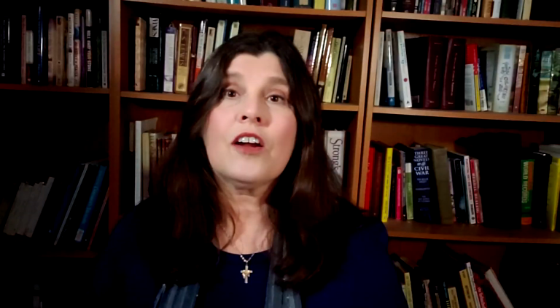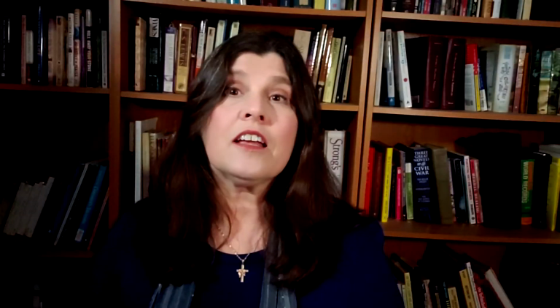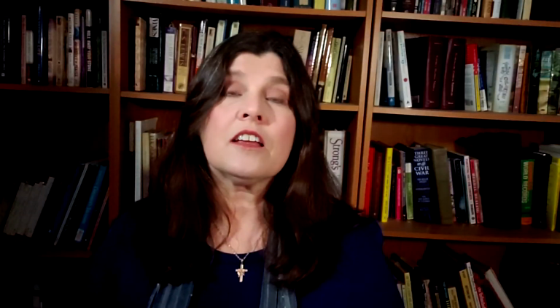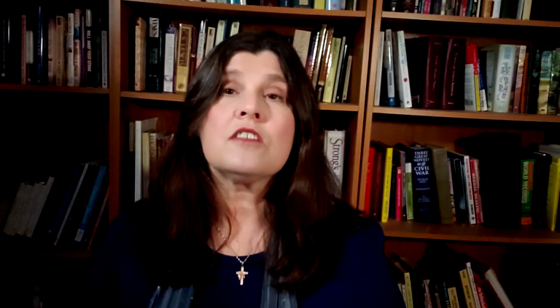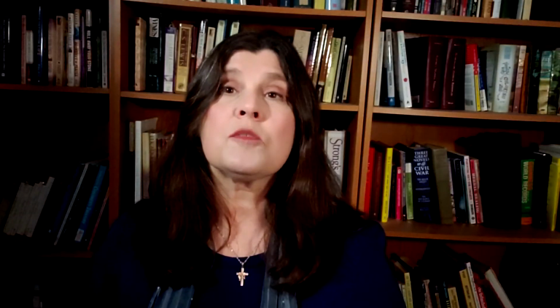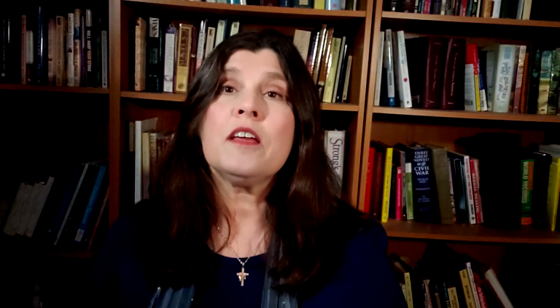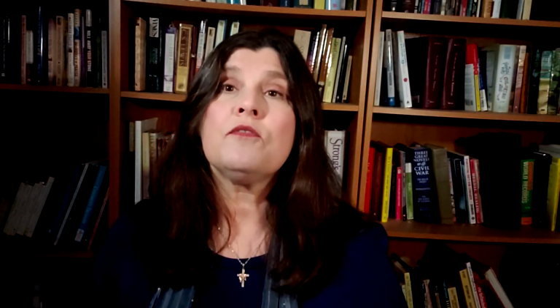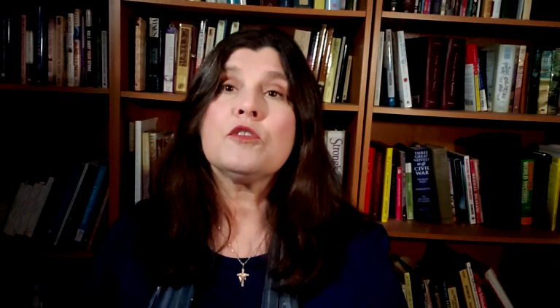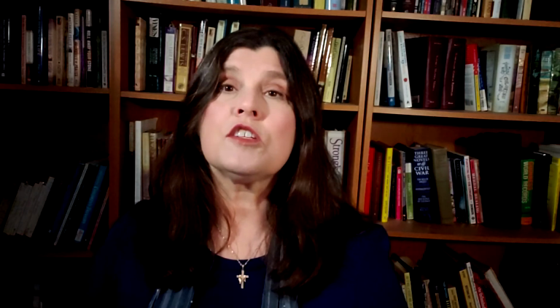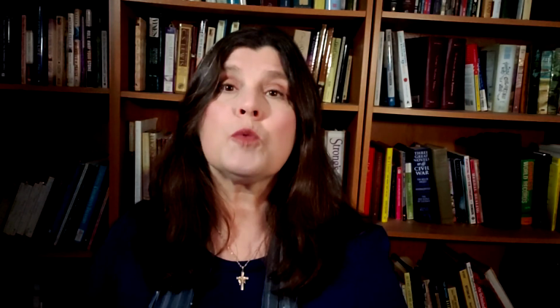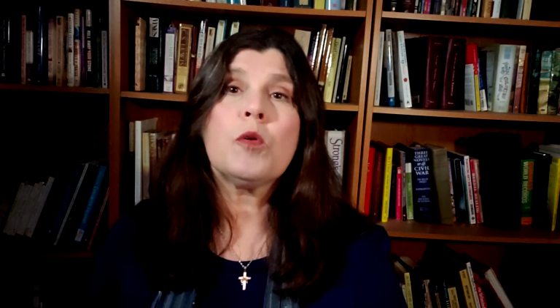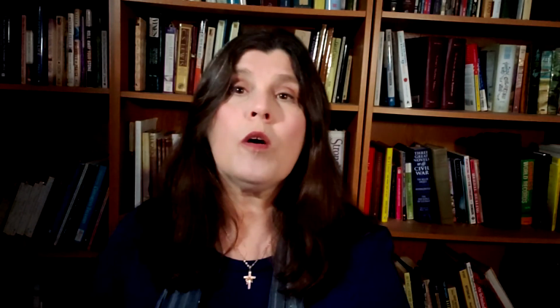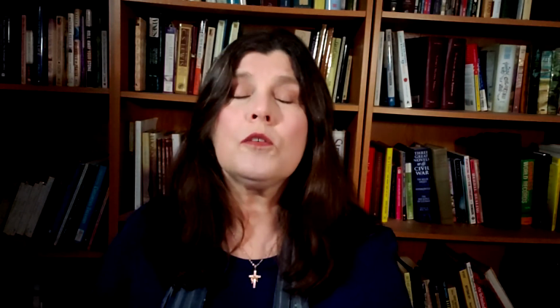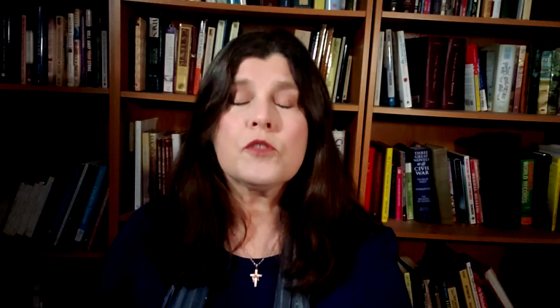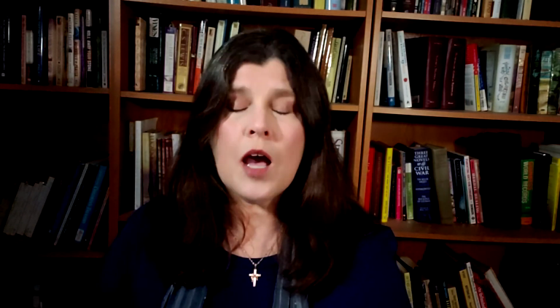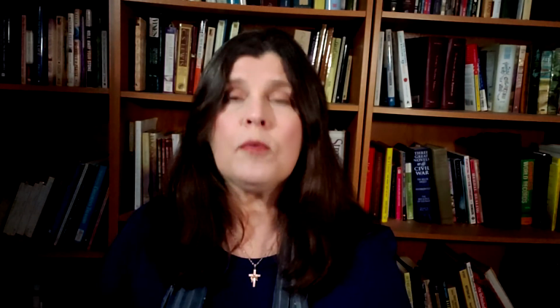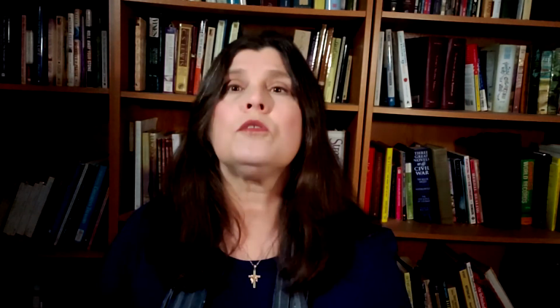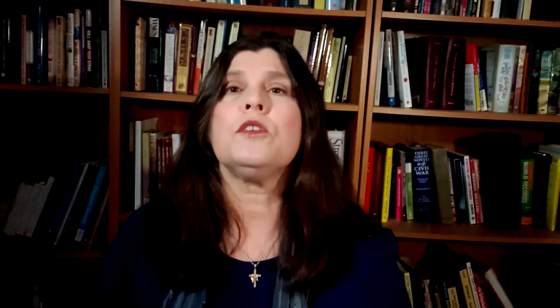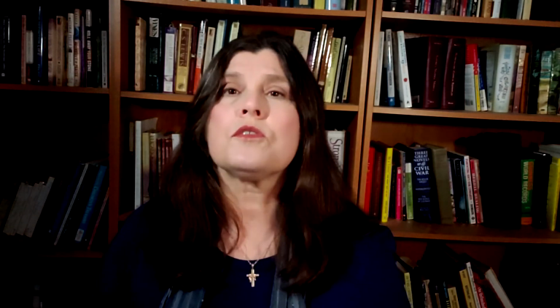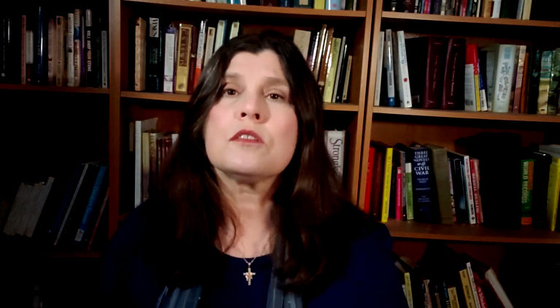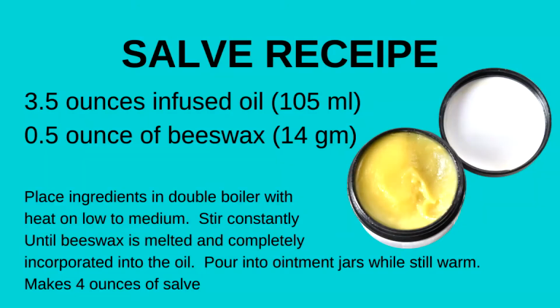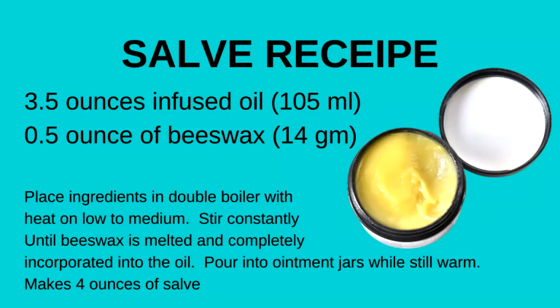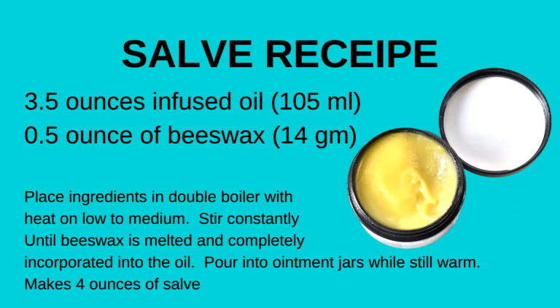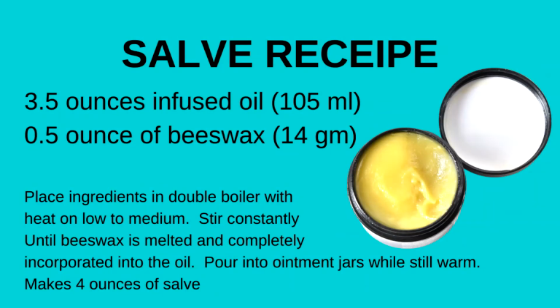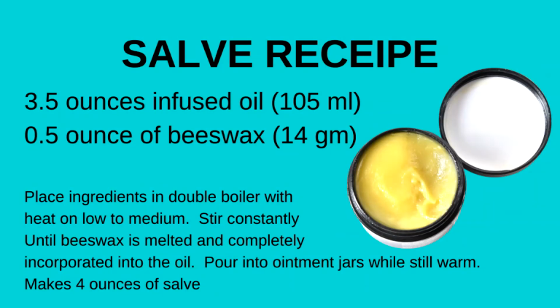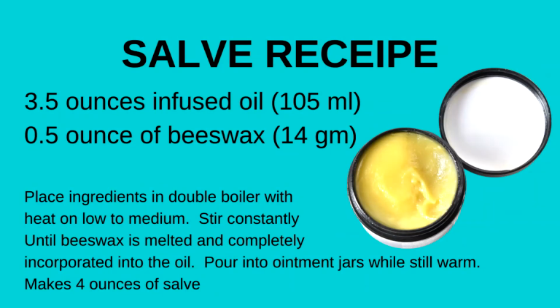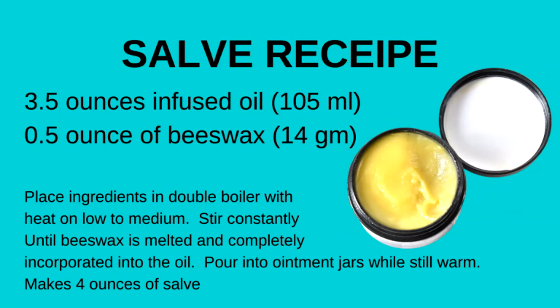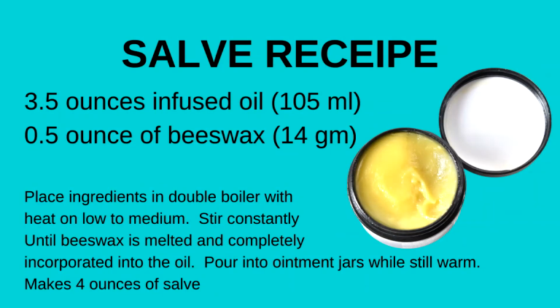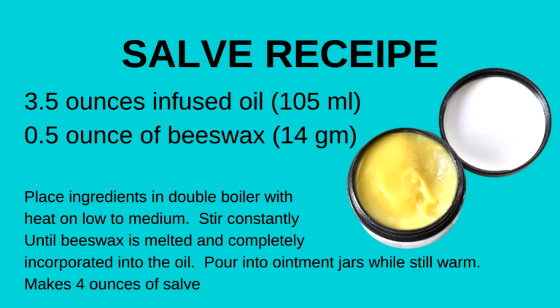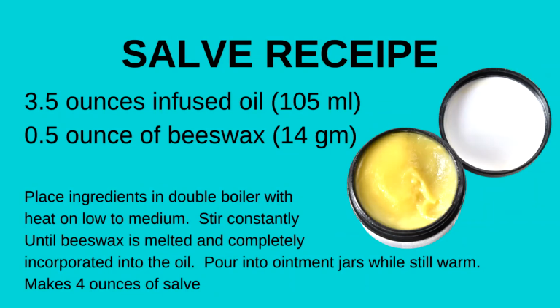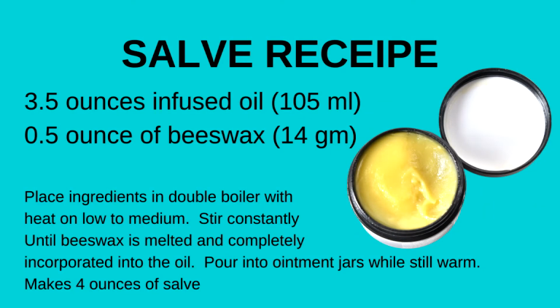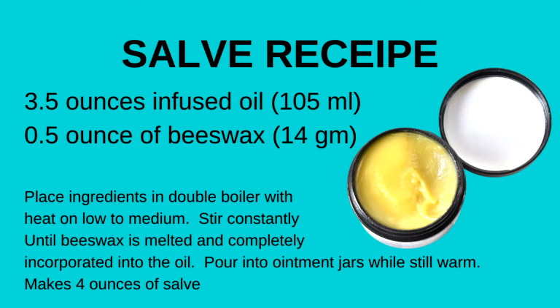Arnica can also be infused into an oil for topical use. This oil can then be made into a salve.